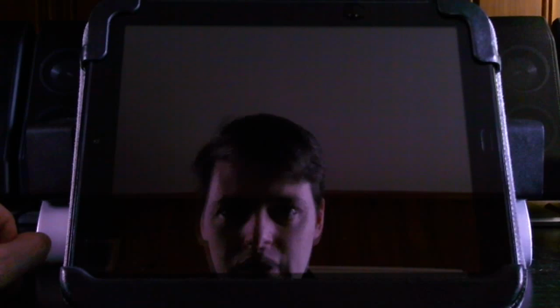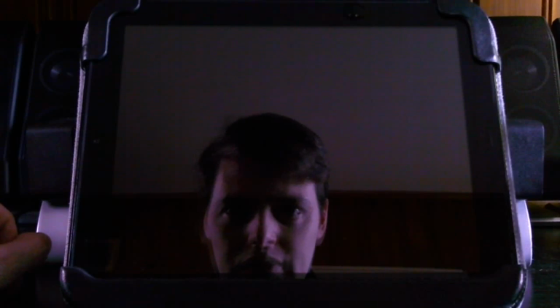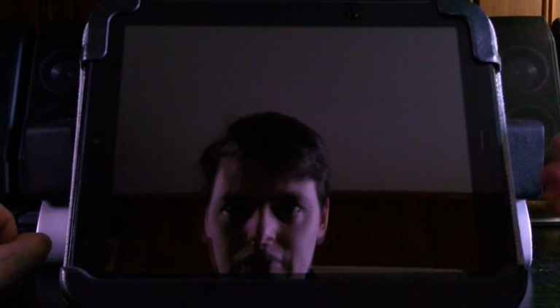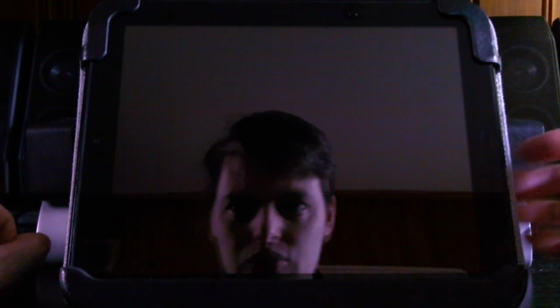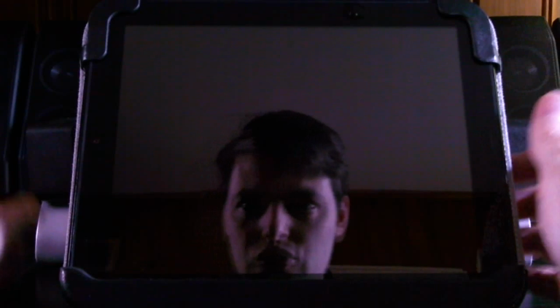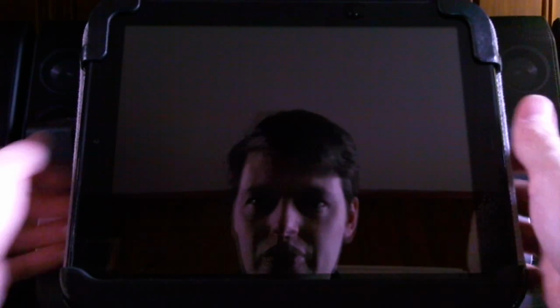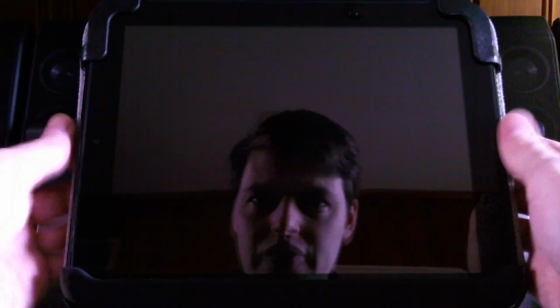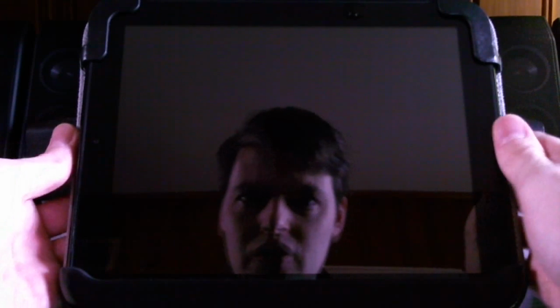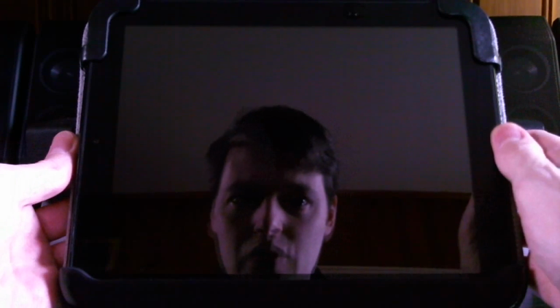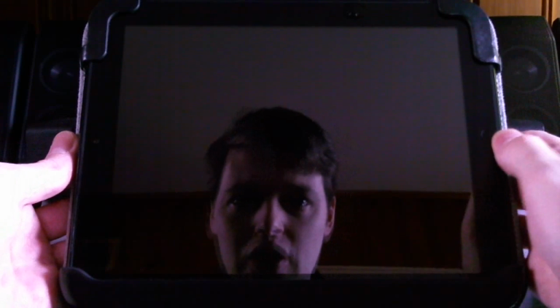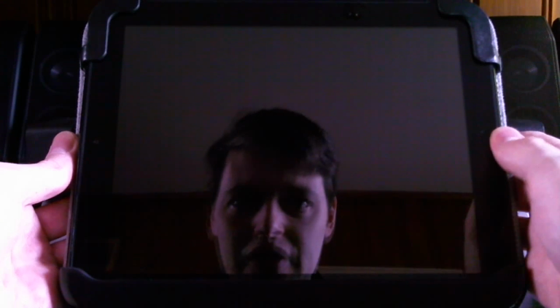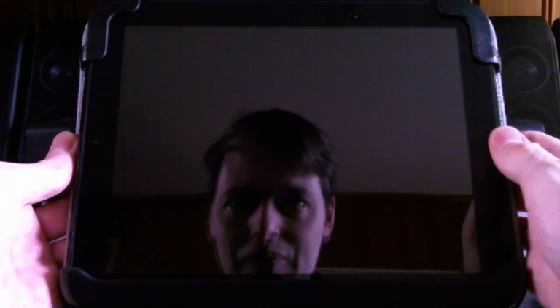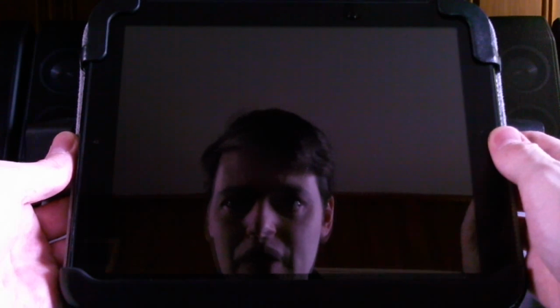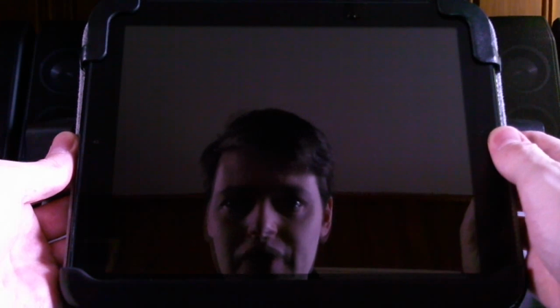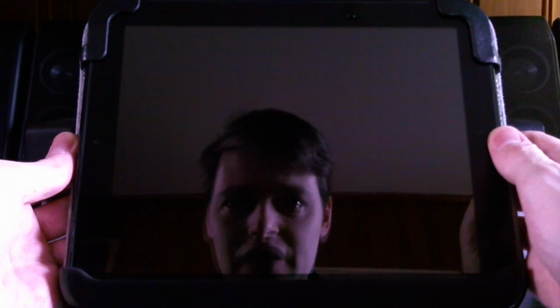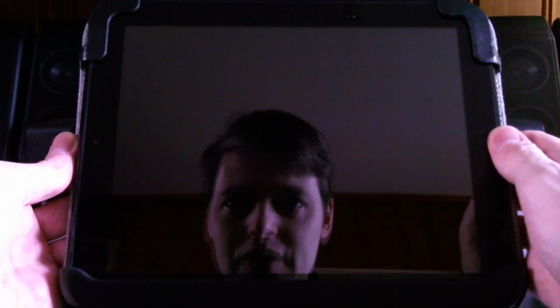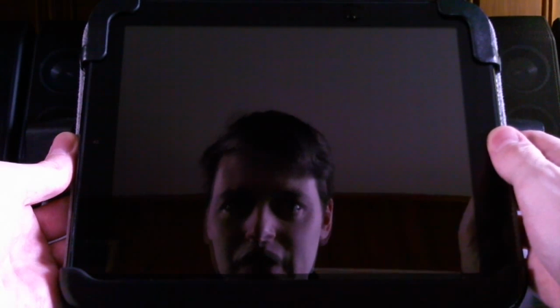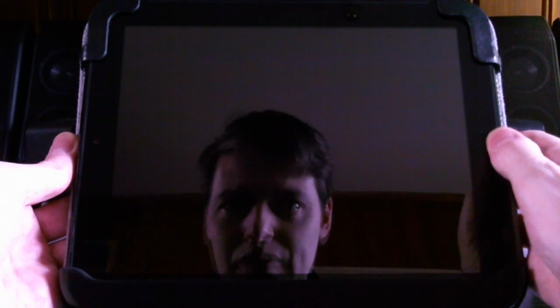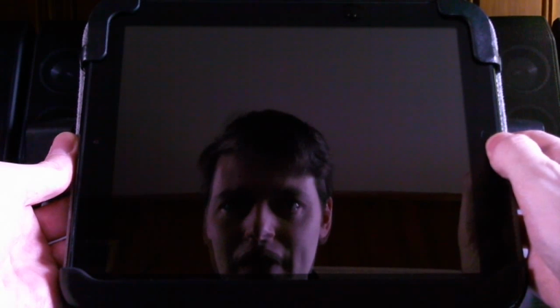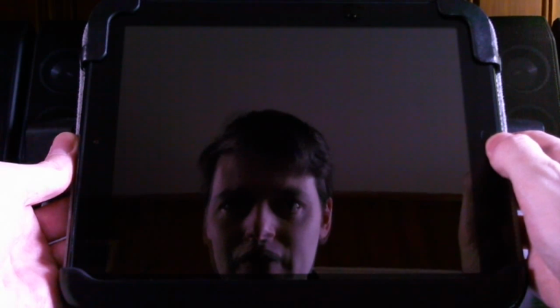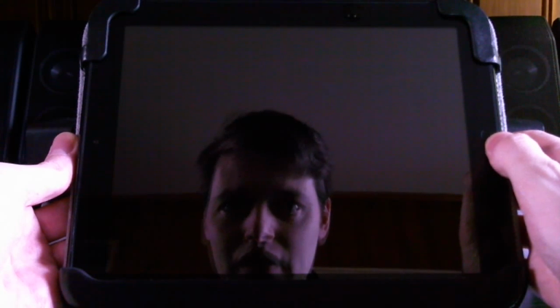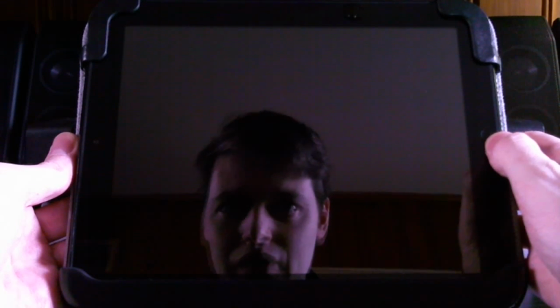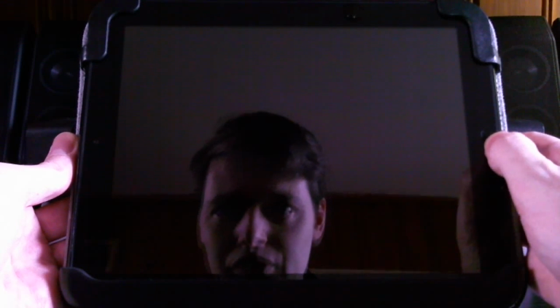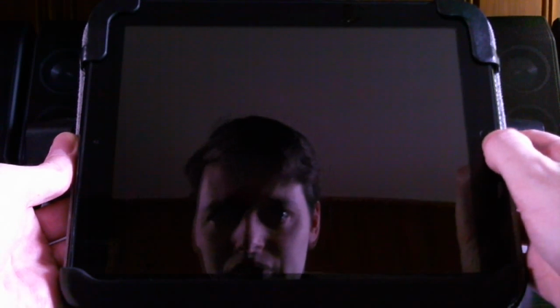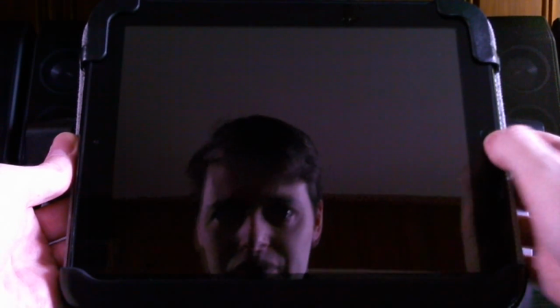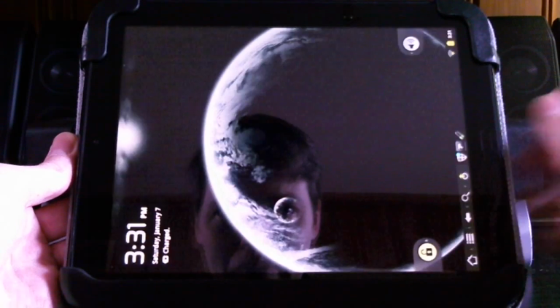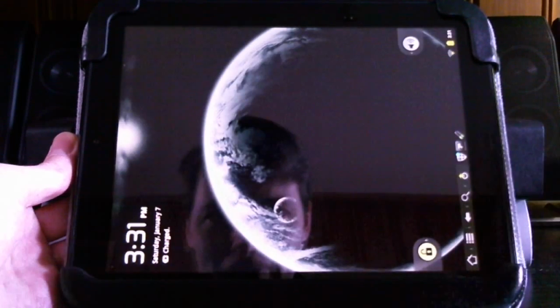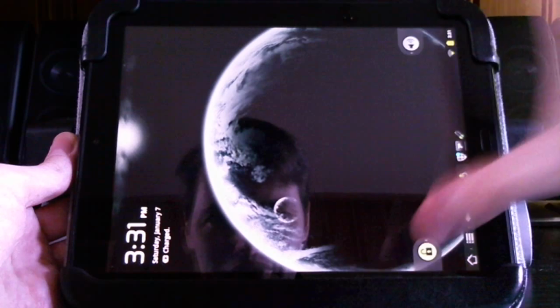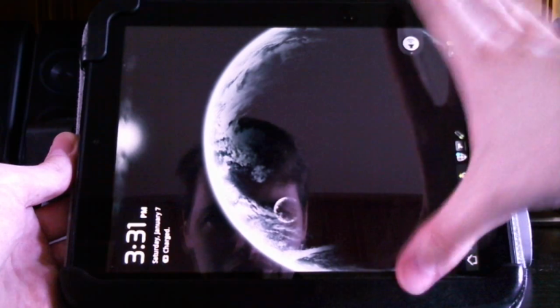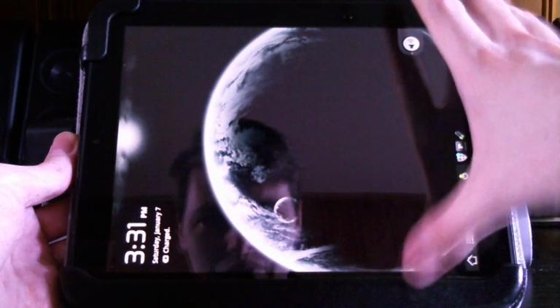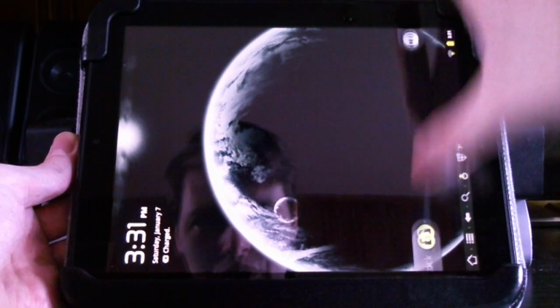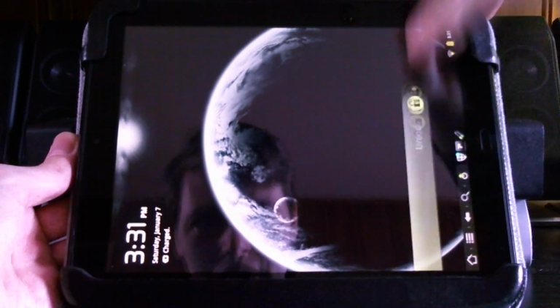Today I'd like to do a short little video on gaming on the HP Touchpad — the good, the bad, the sort of working.